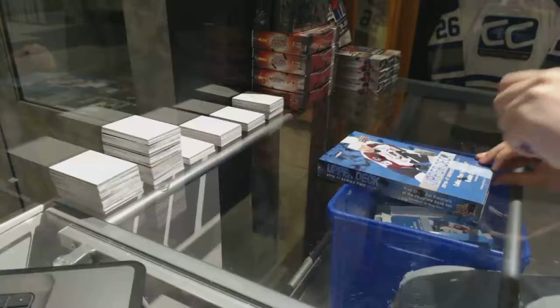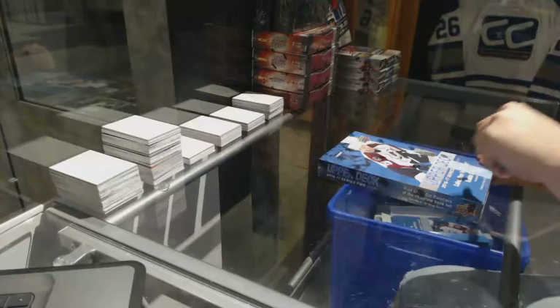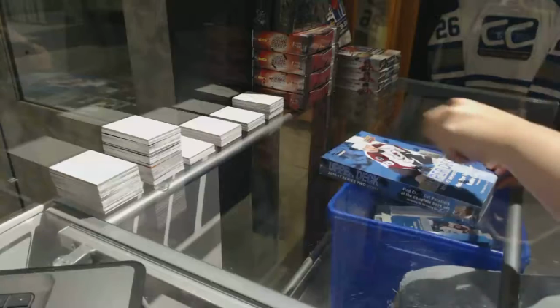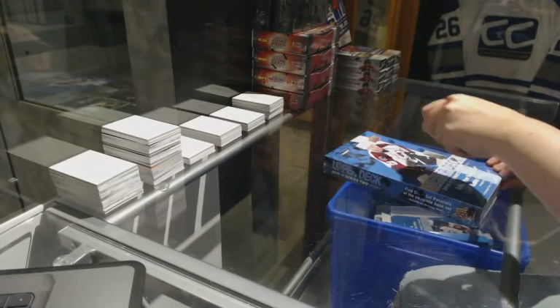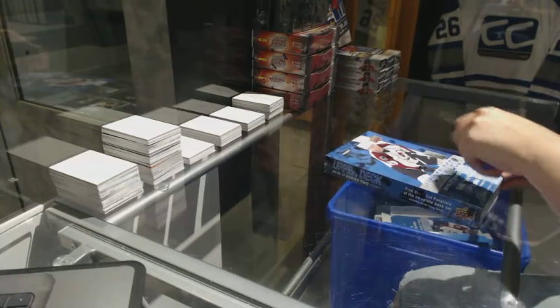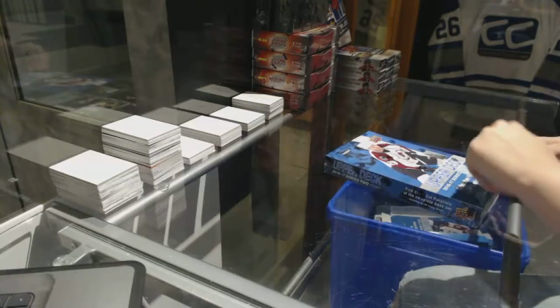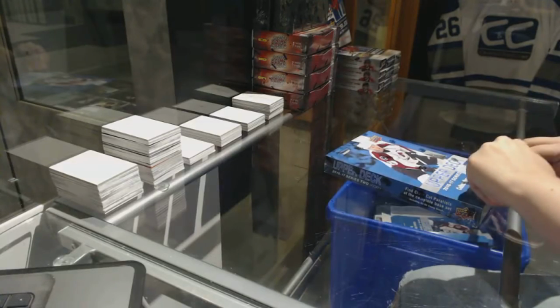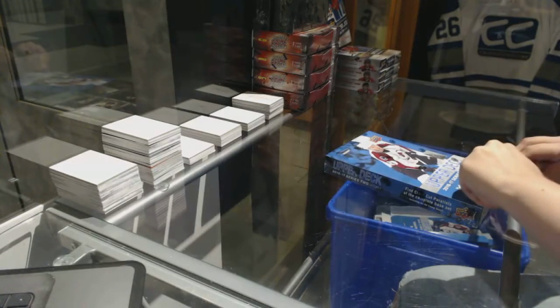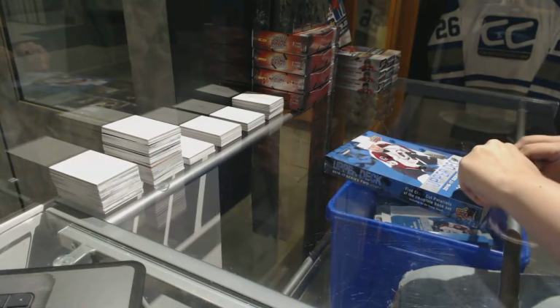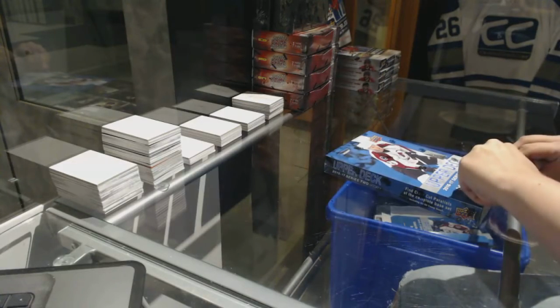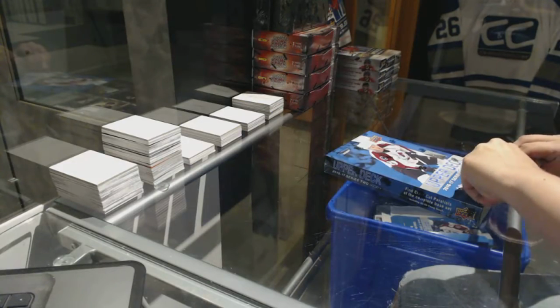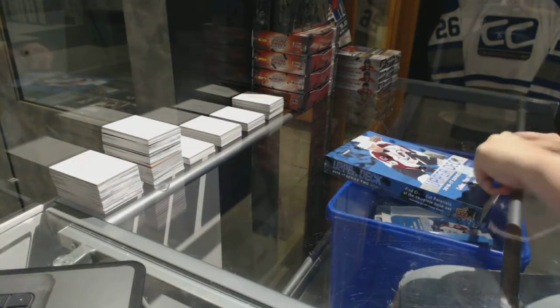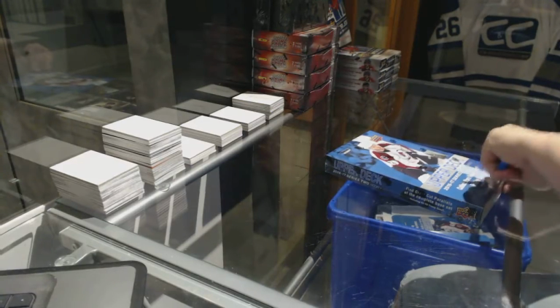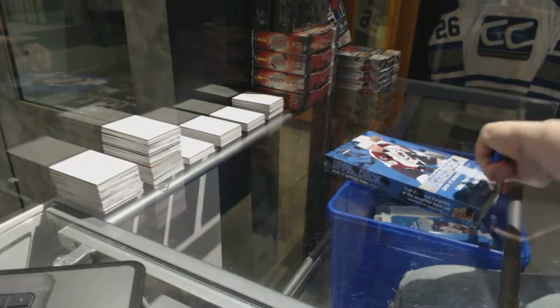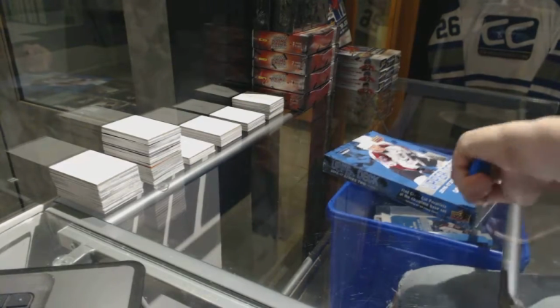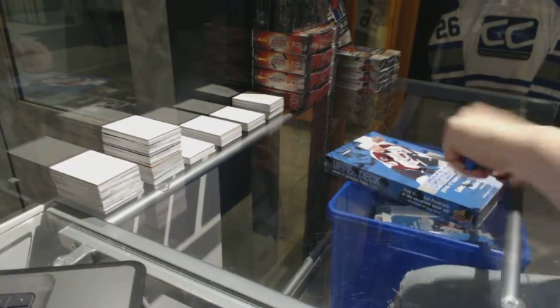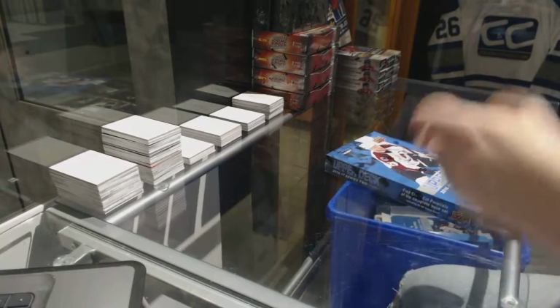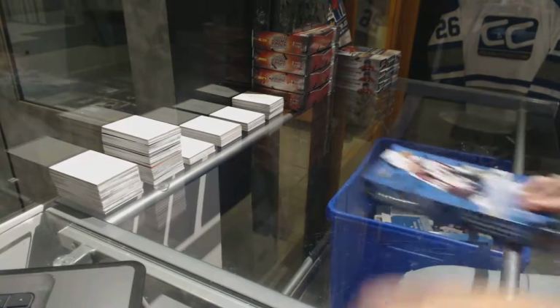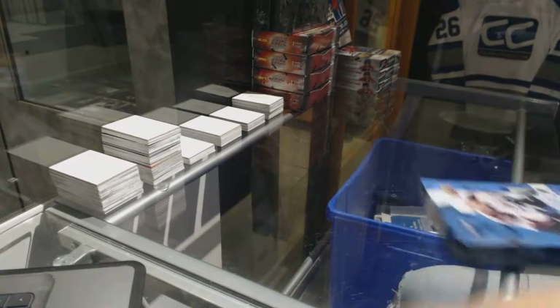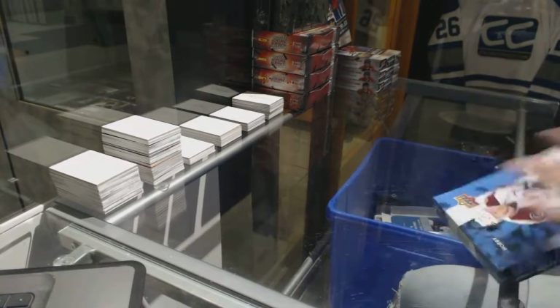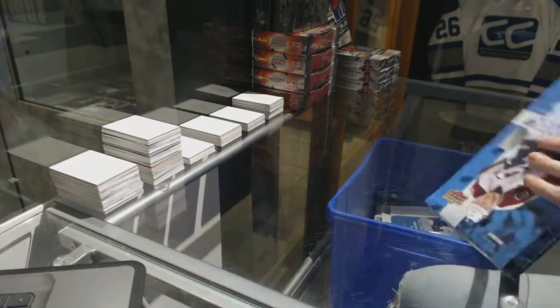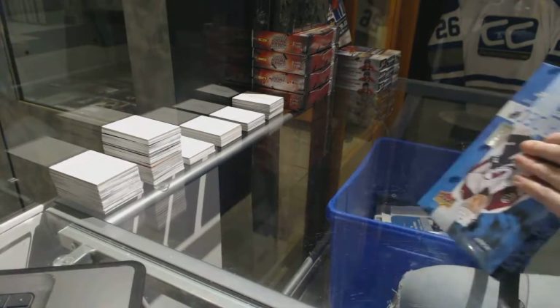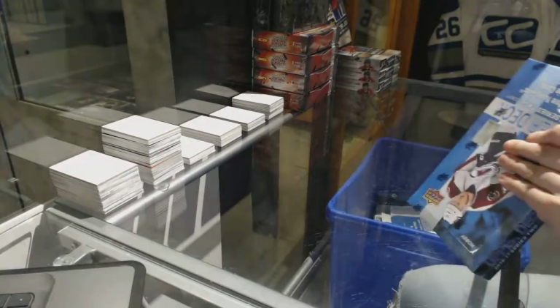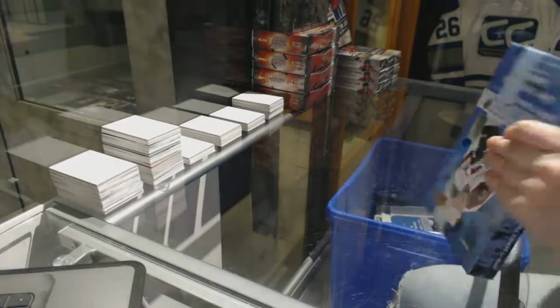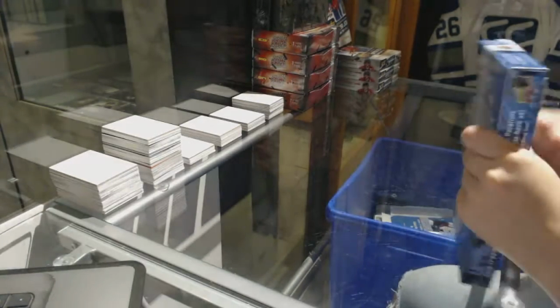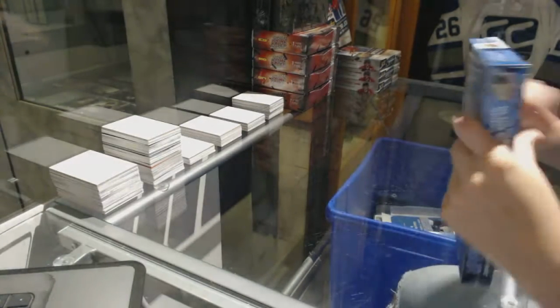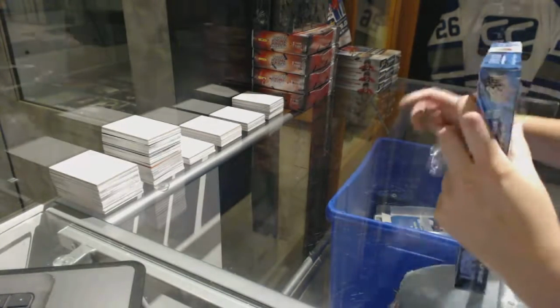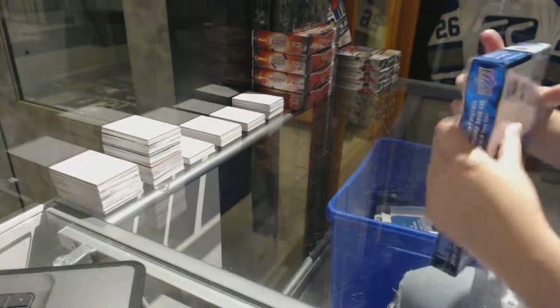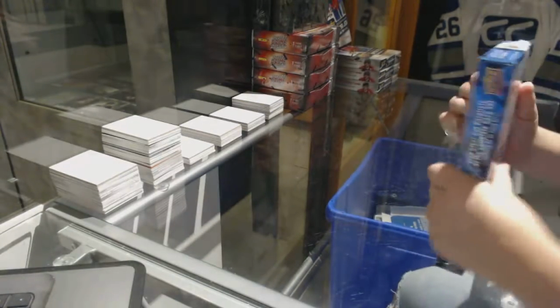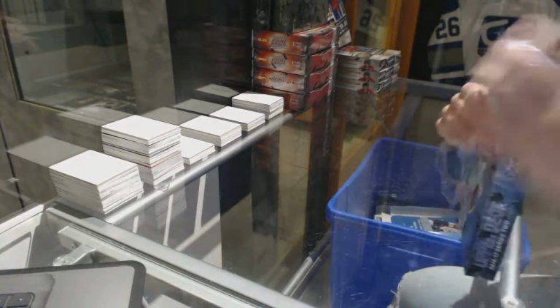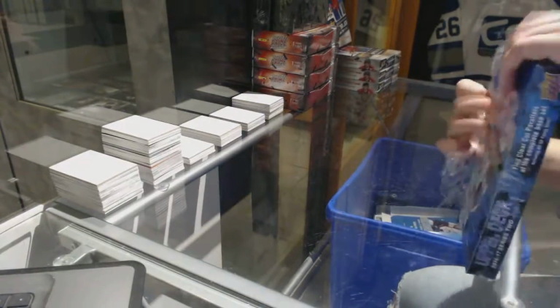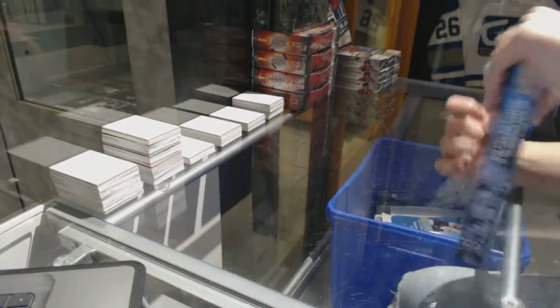All right, Zim's second box, 16-17 Upper Deck Series 2.